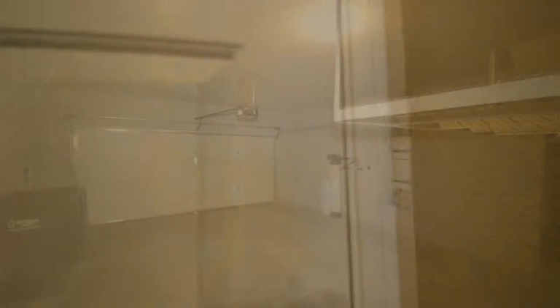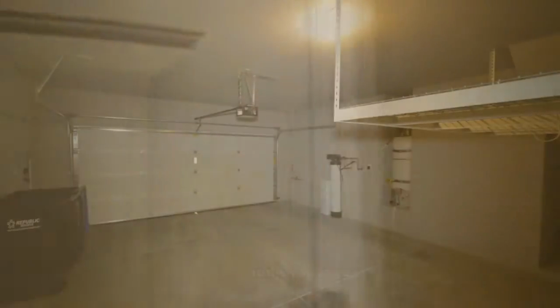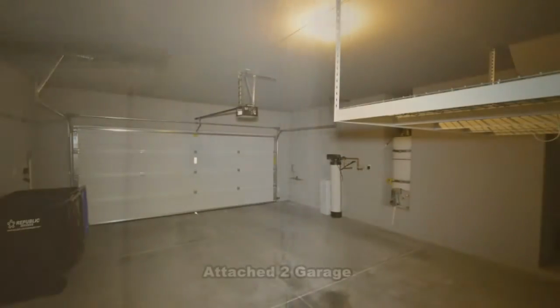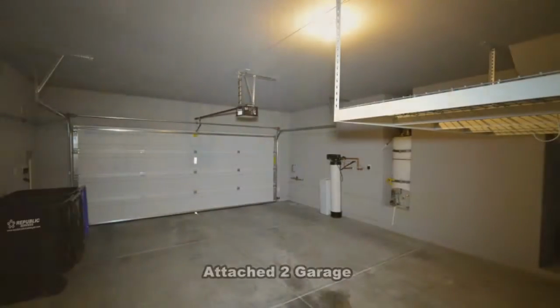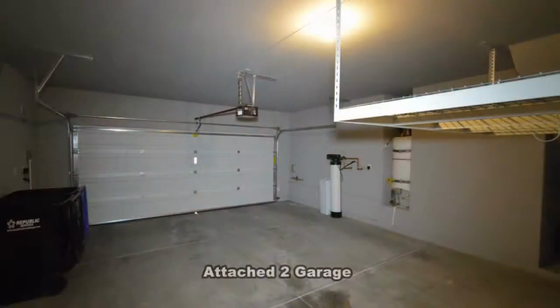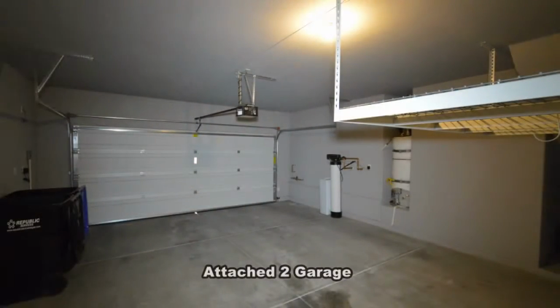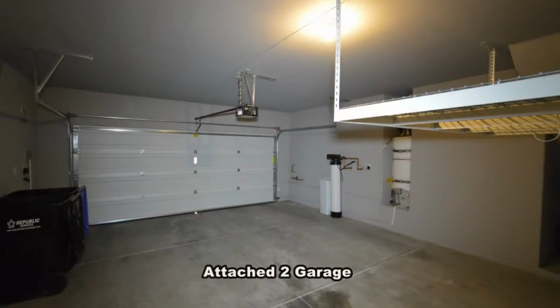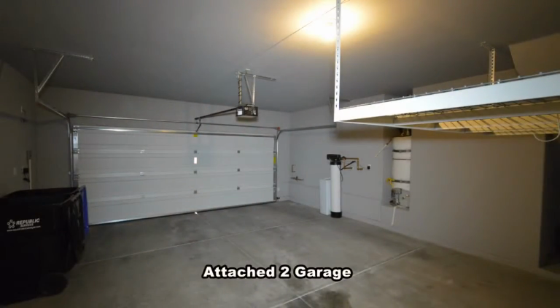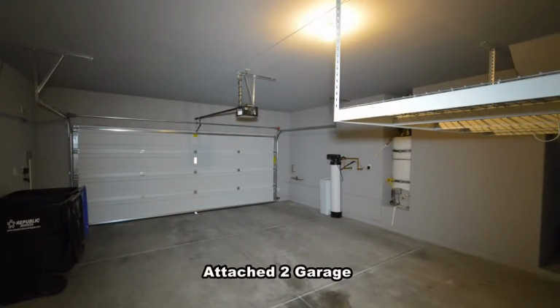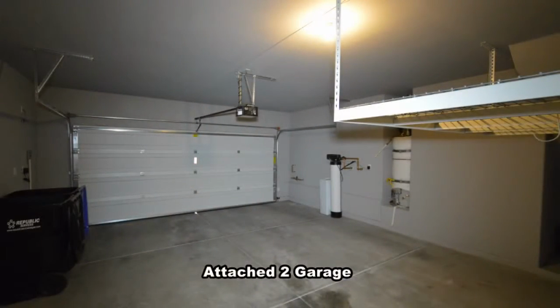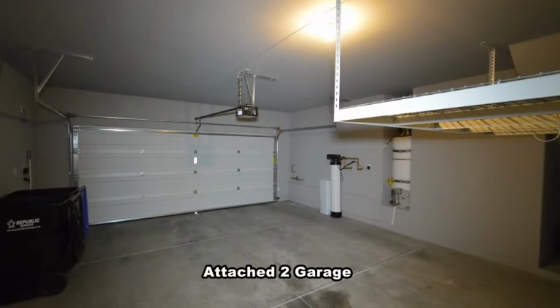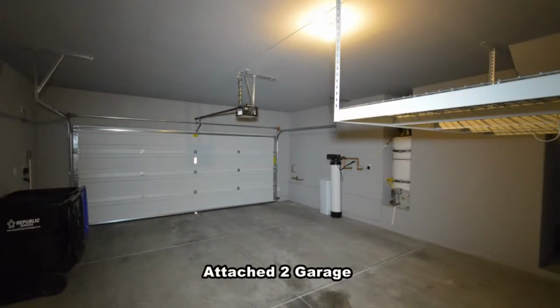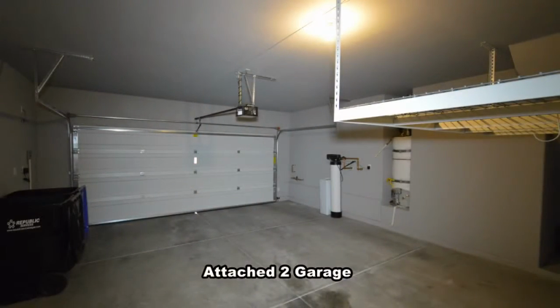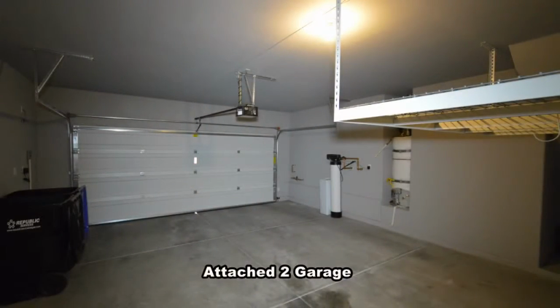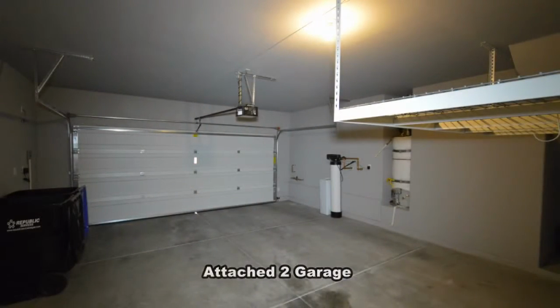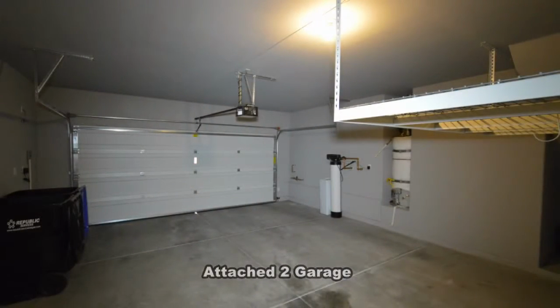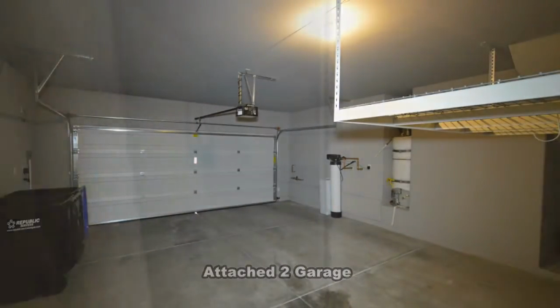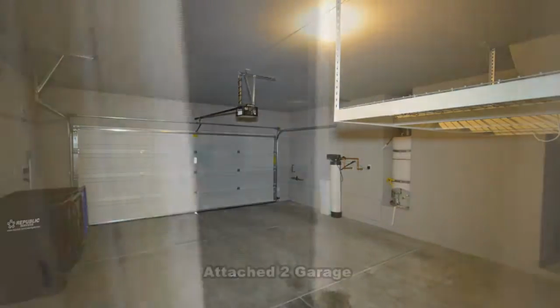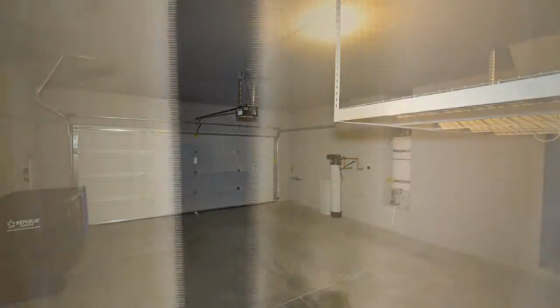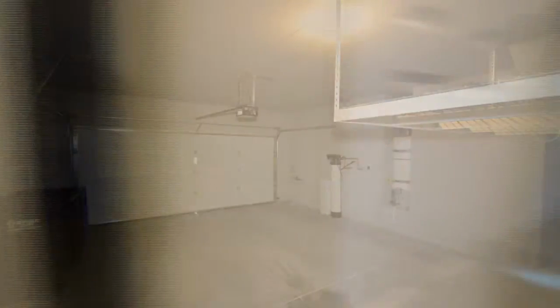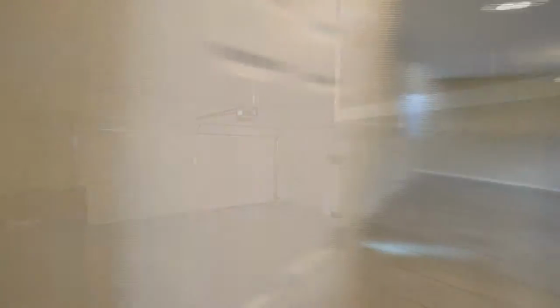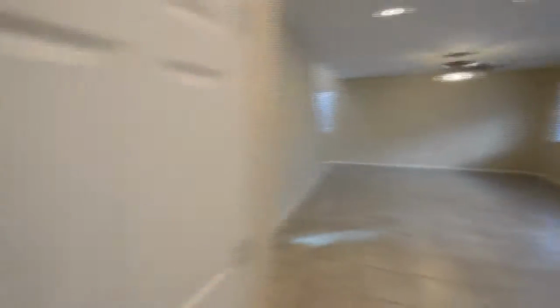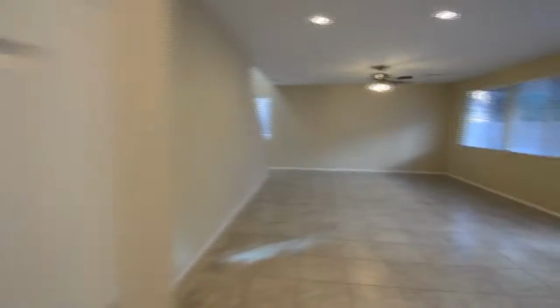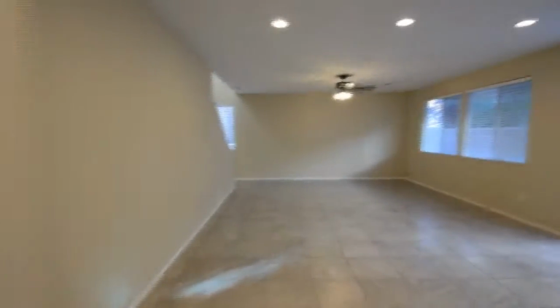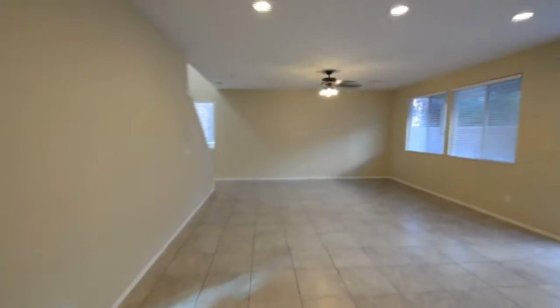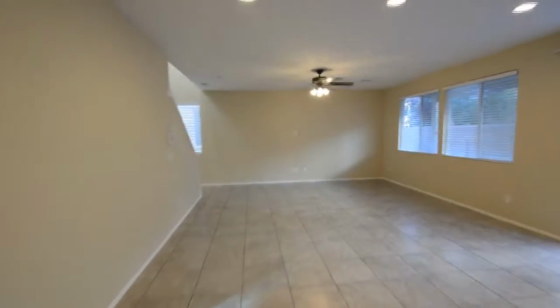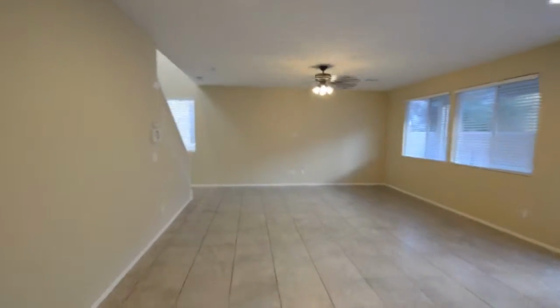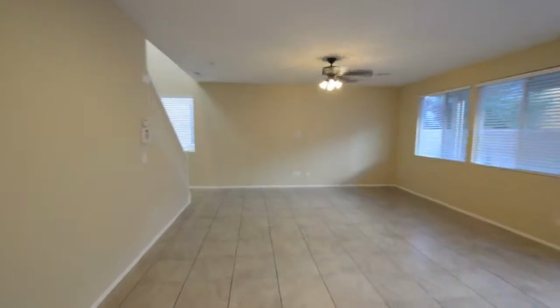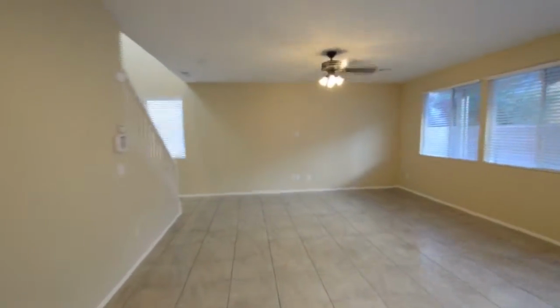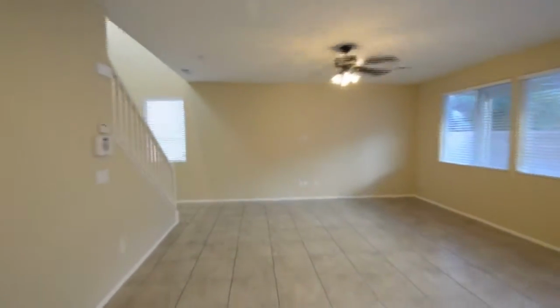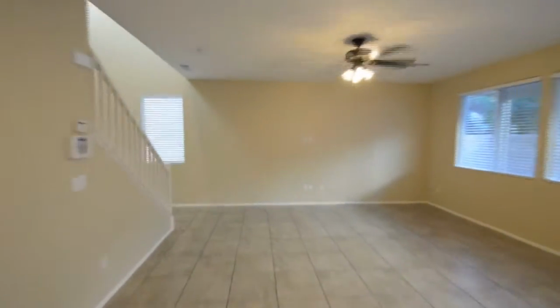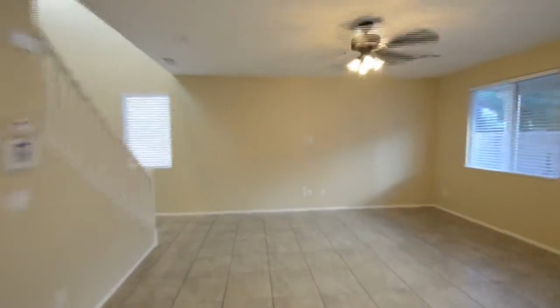The attached two-car garage has an automatic opener, water conditioner, and direct entry to the home.